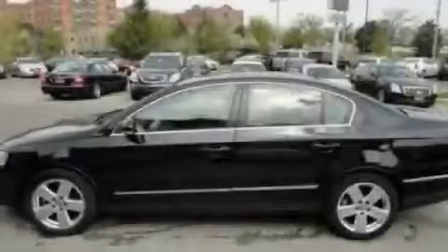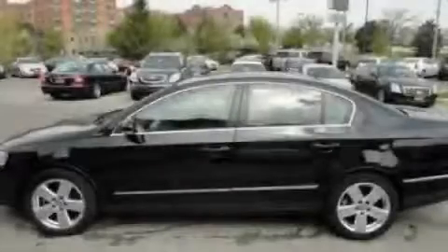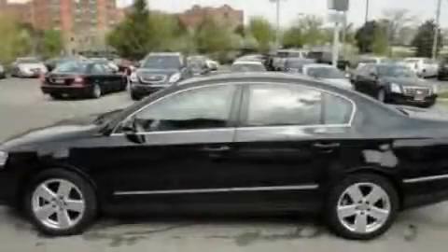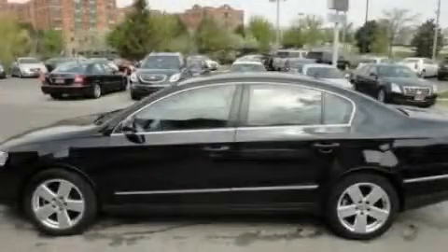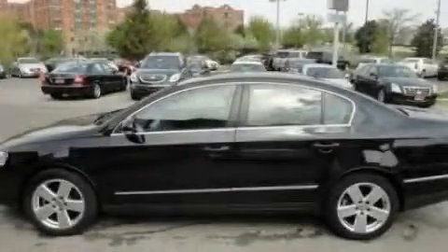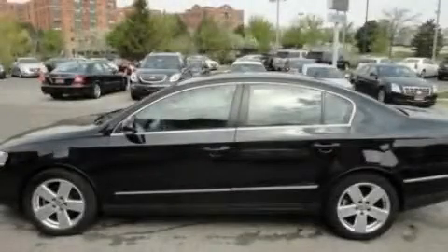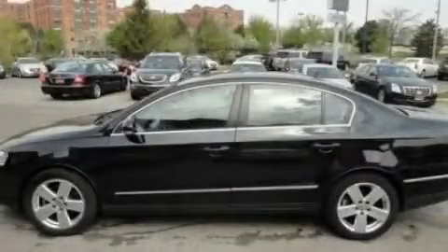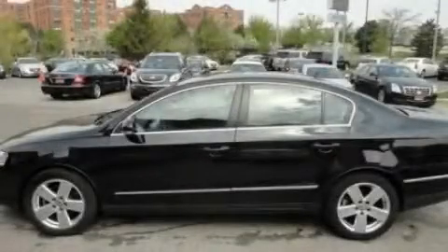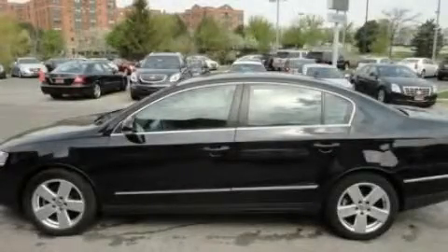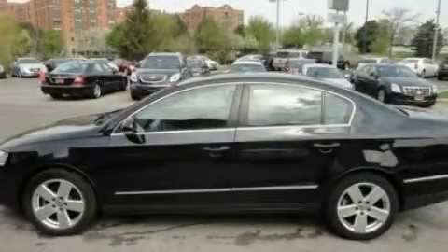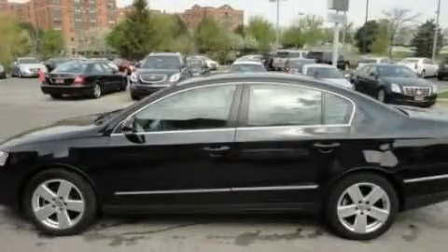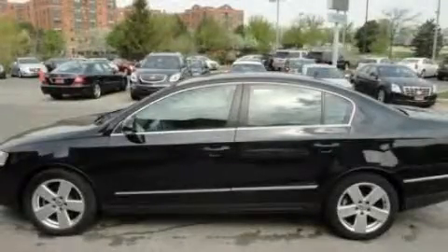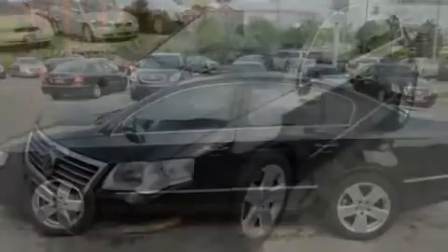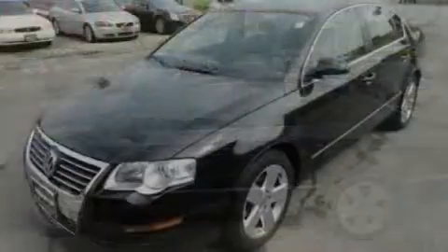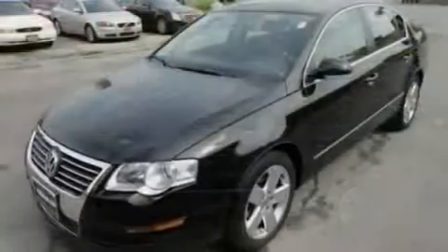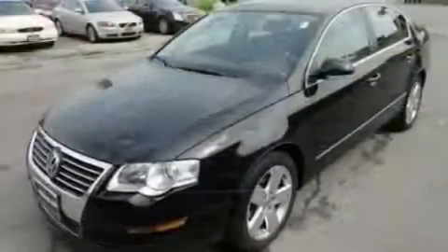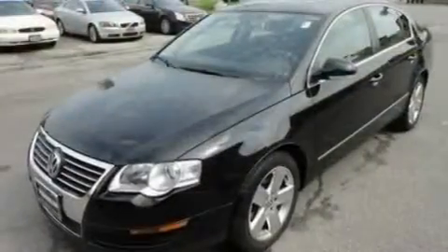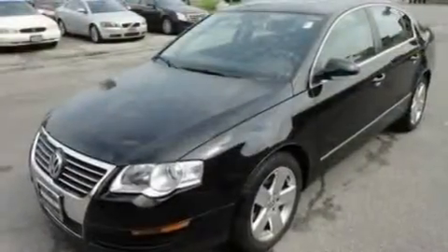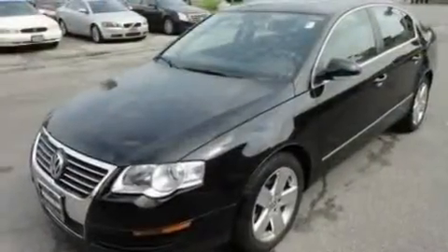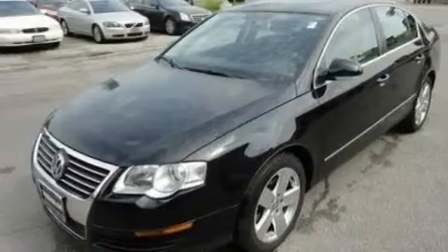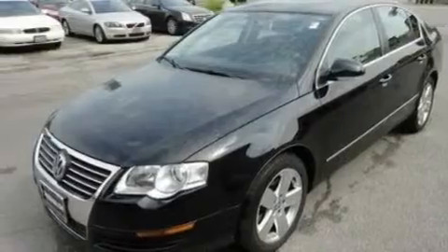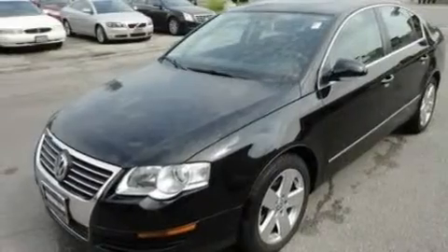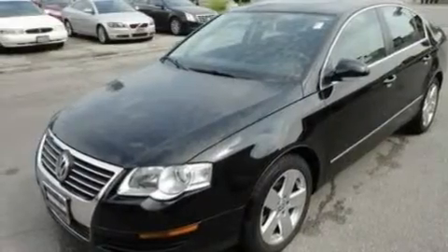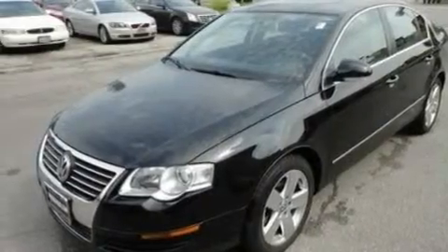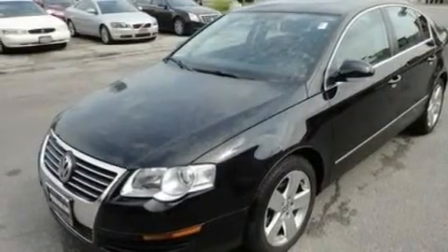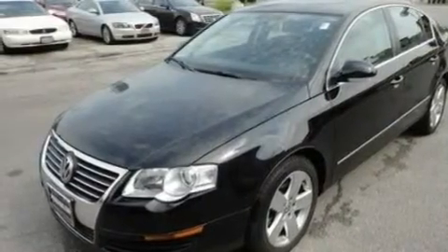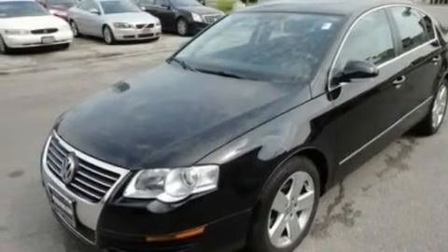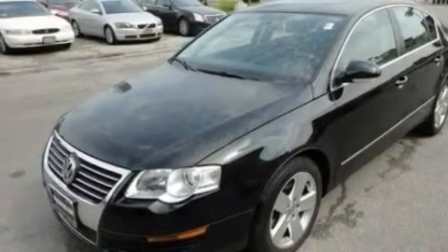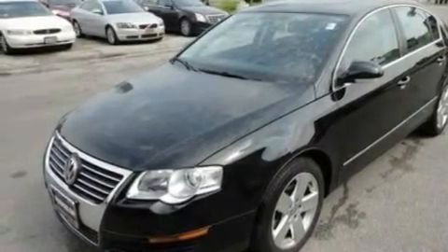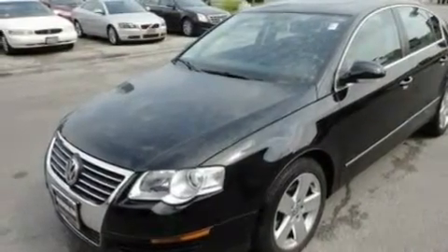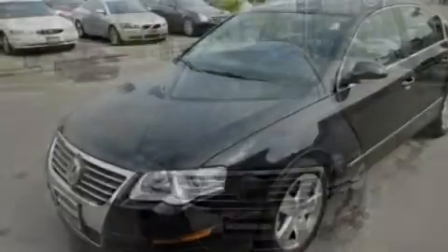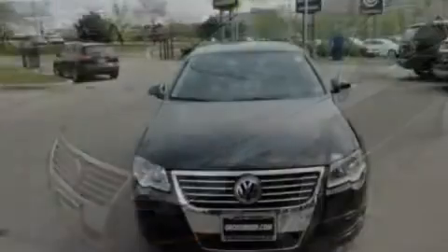This is a 2008 Volkswagen Passat. It features a 2.0-liter four-cylinder engine and an automatic transmission.